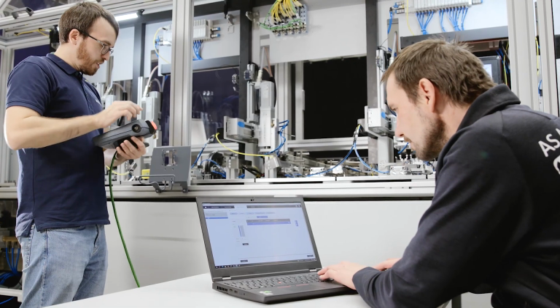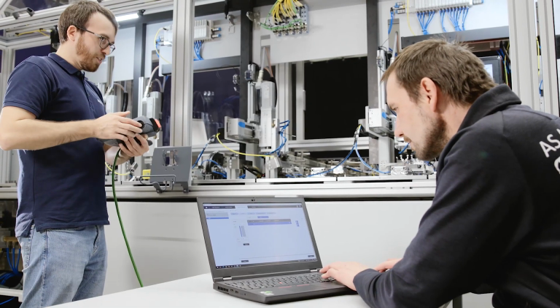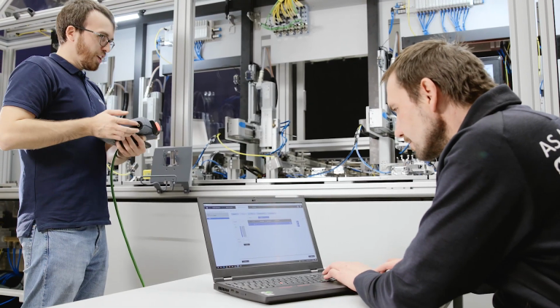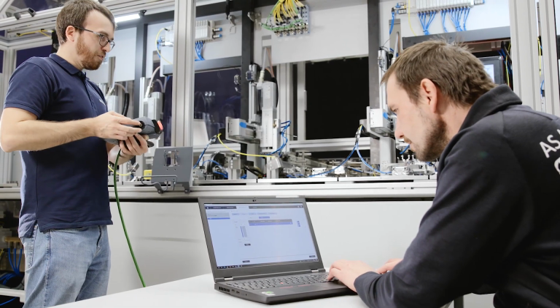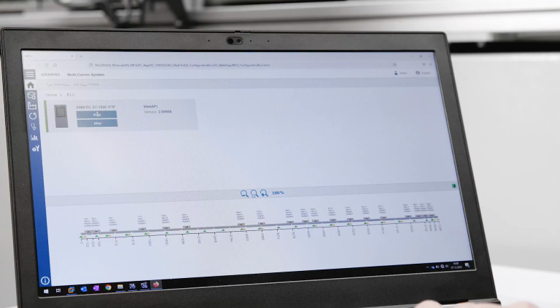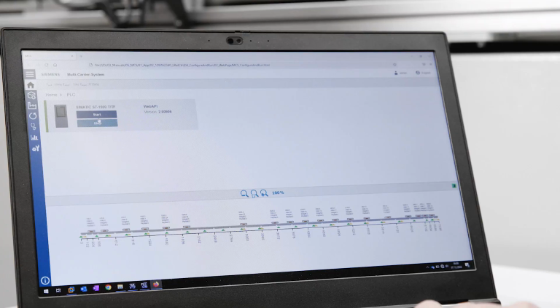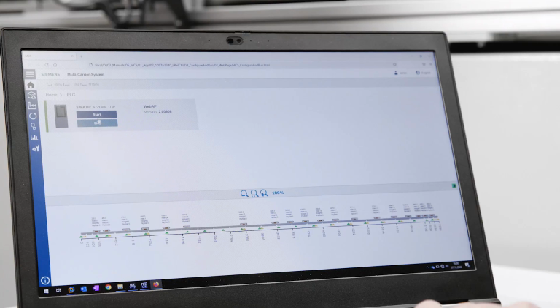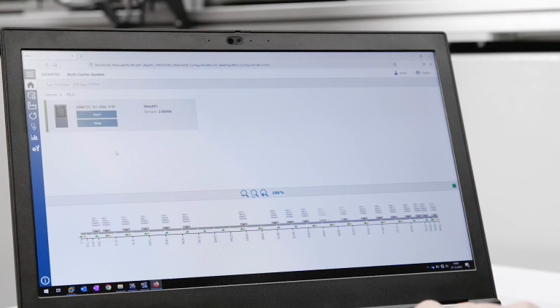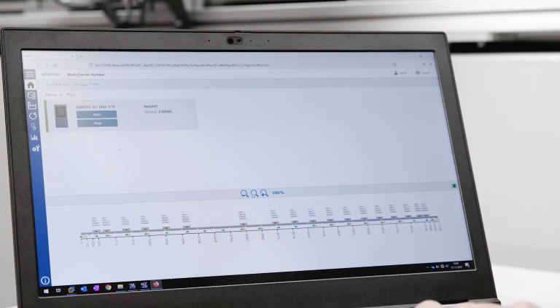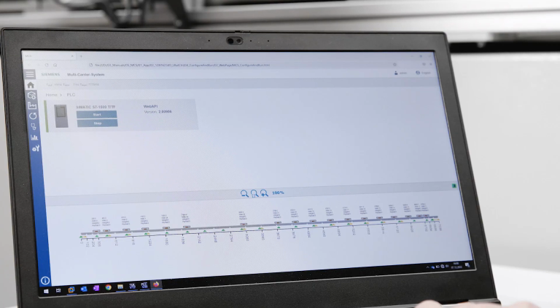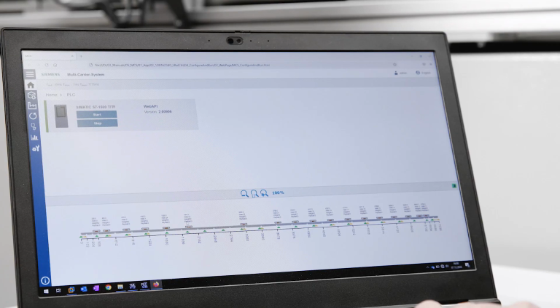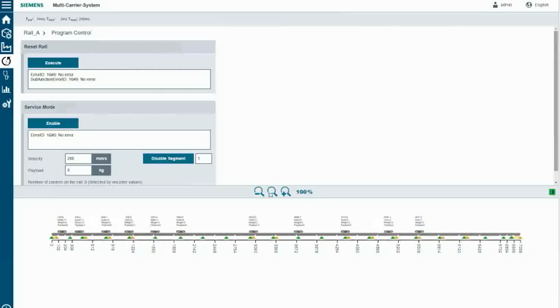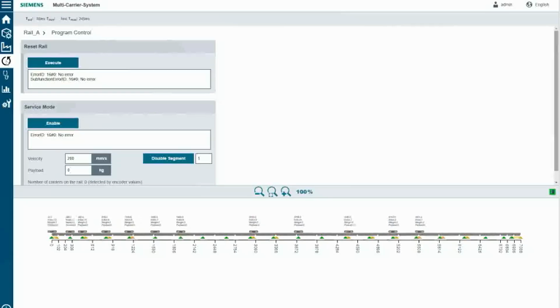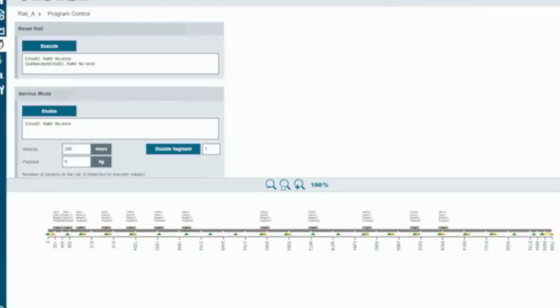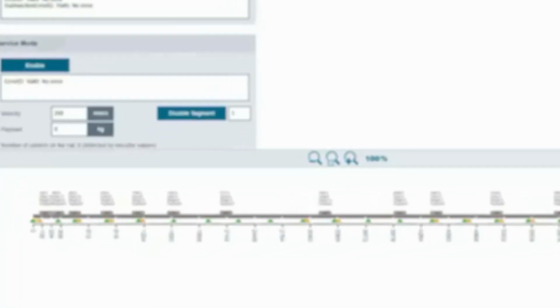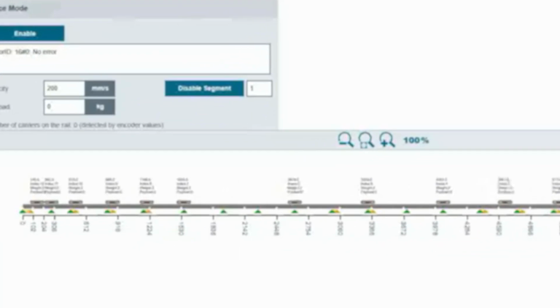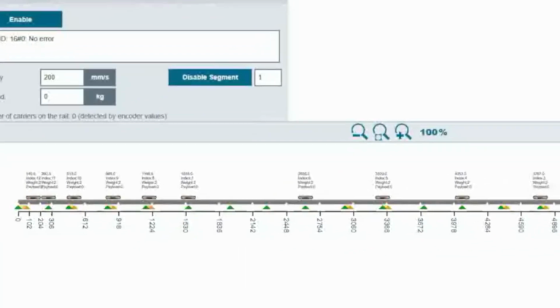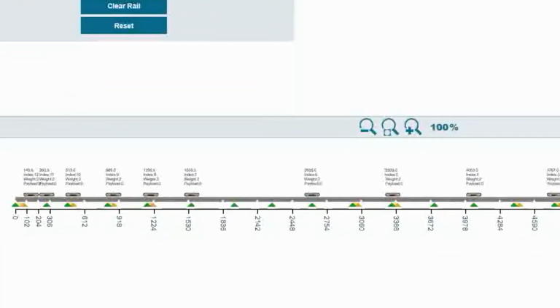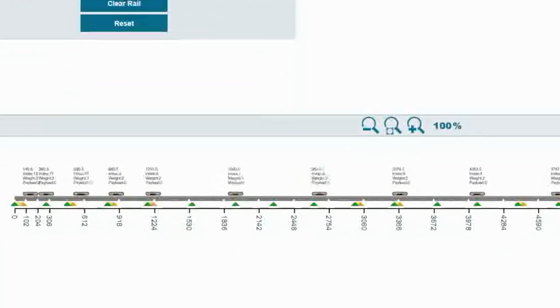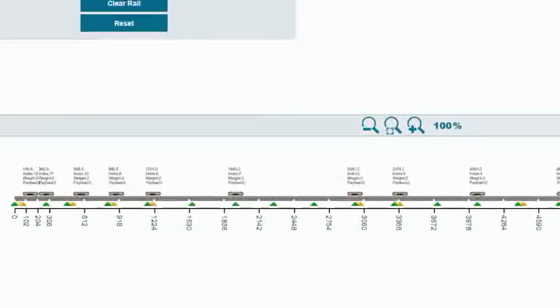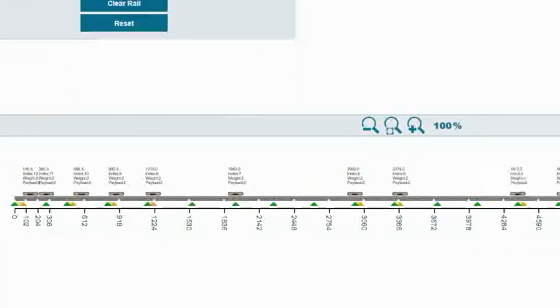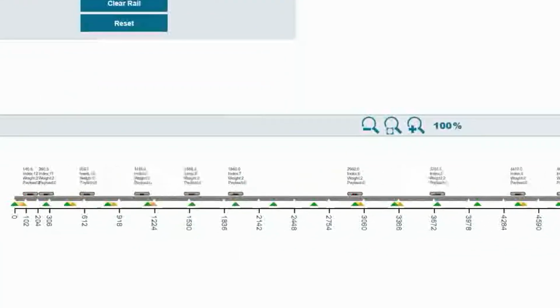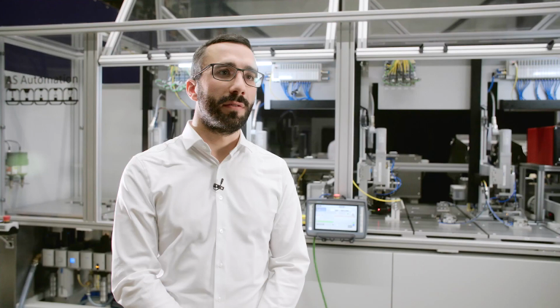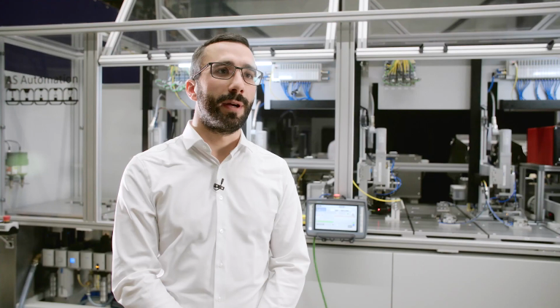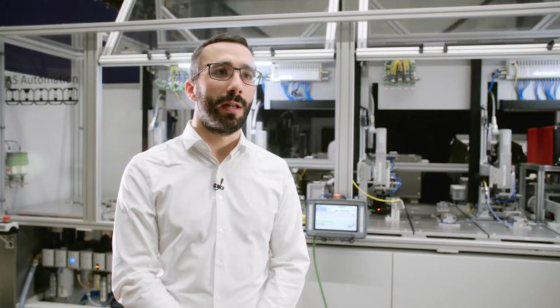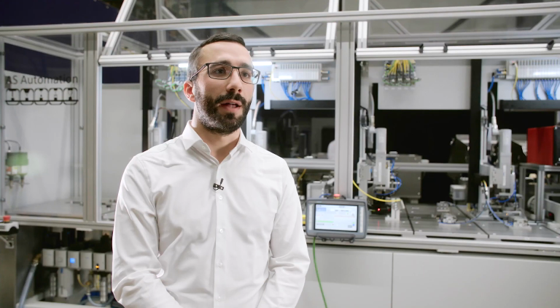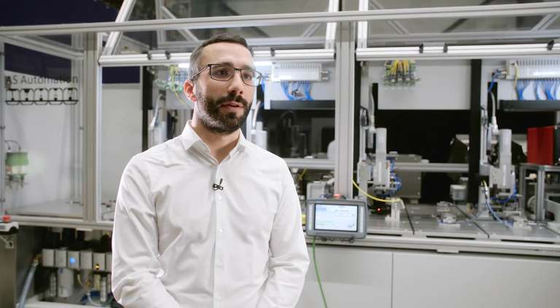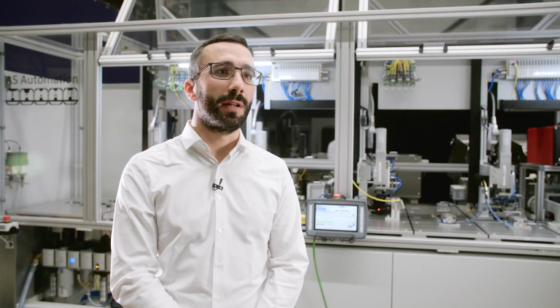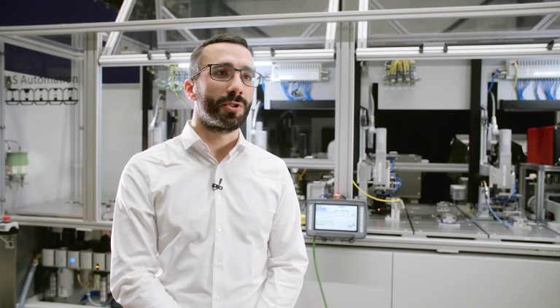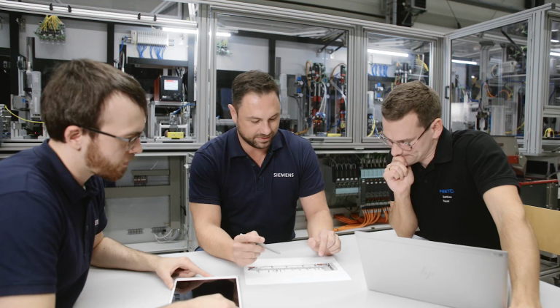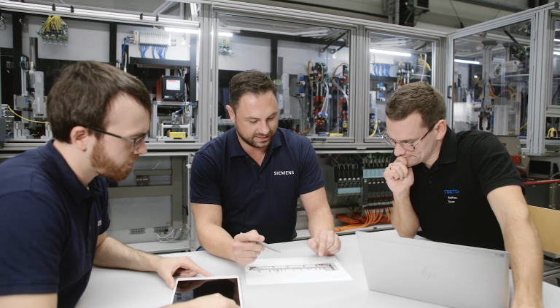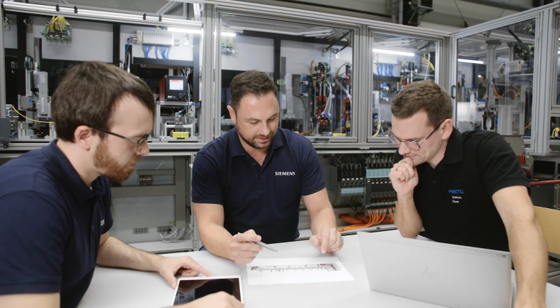As the carriers can be mapped to Siemens technology objects, controlling them is just as intuitive and easy as with any other electric axis from Festo.